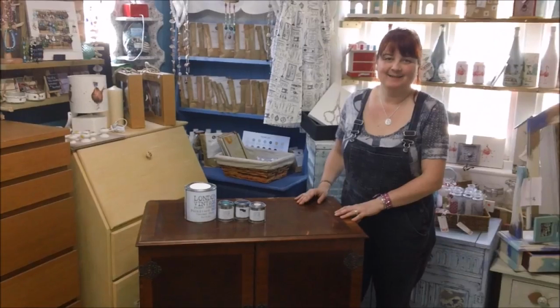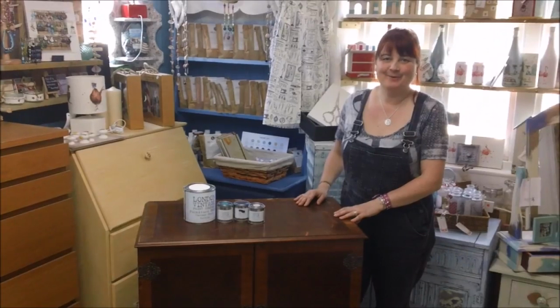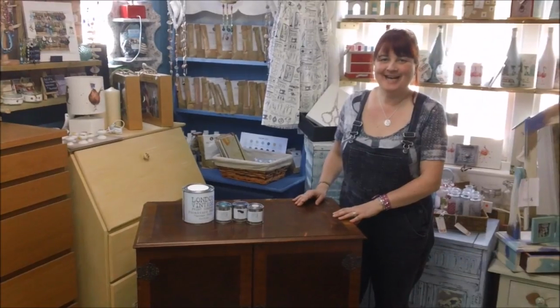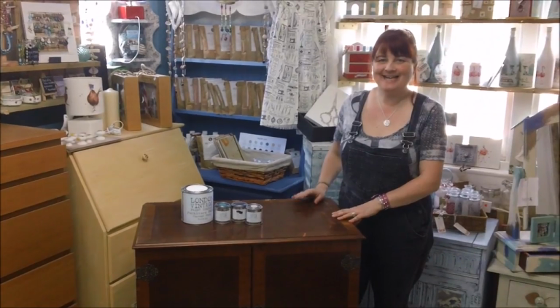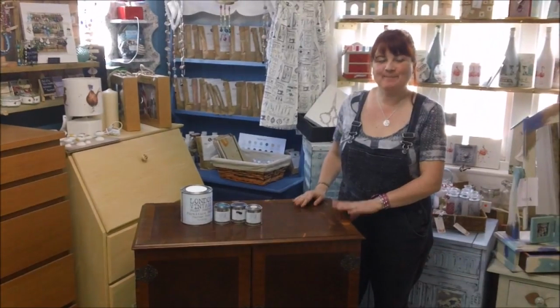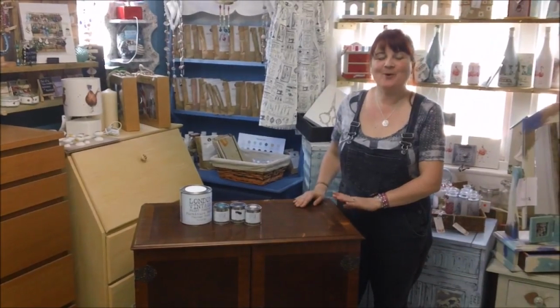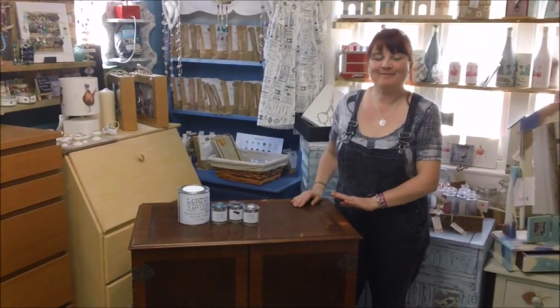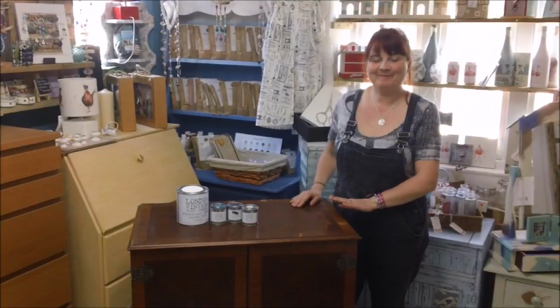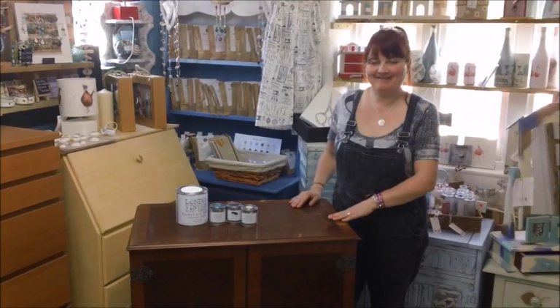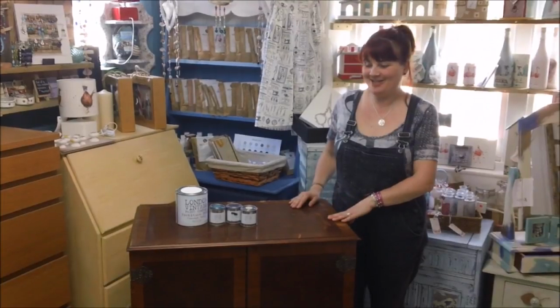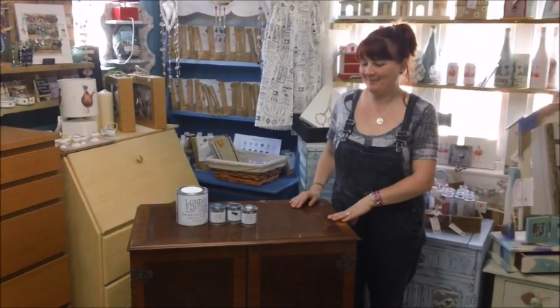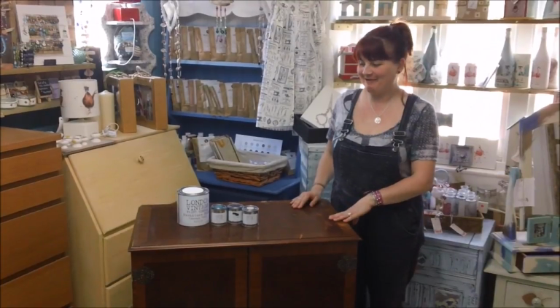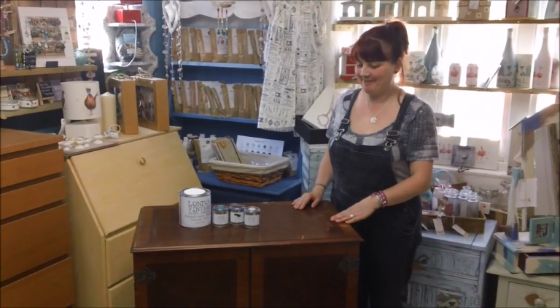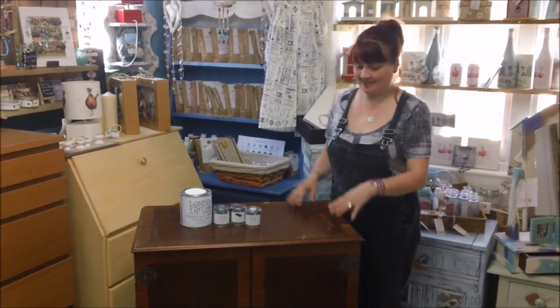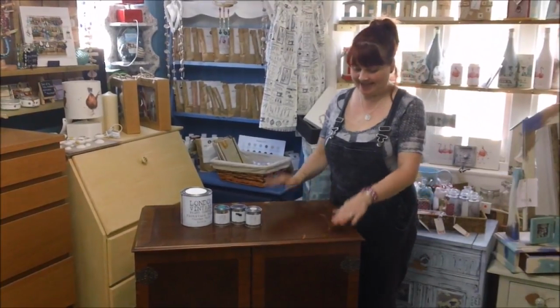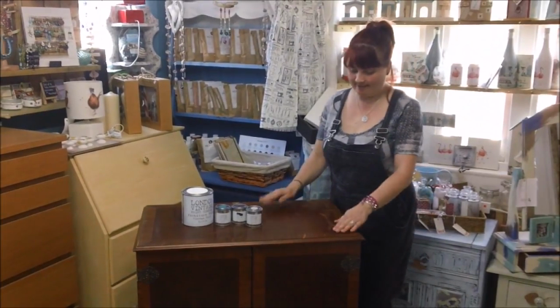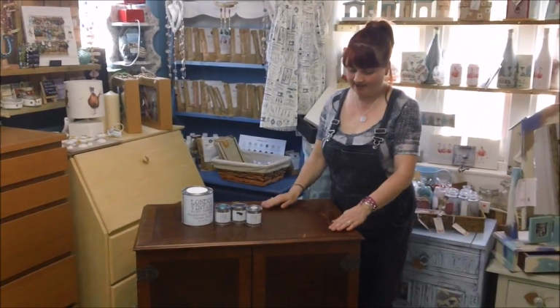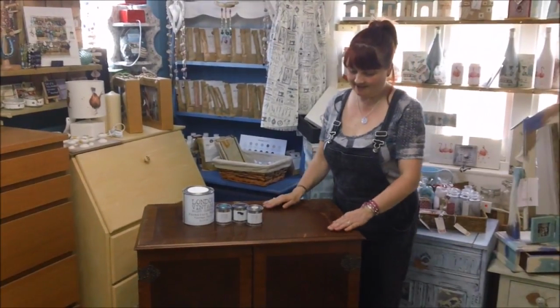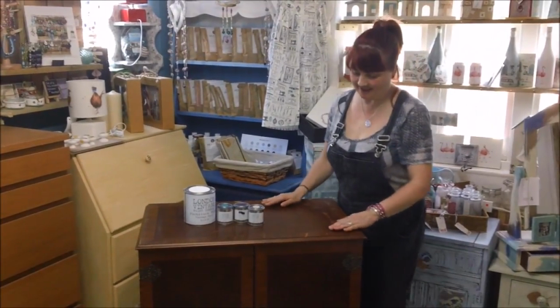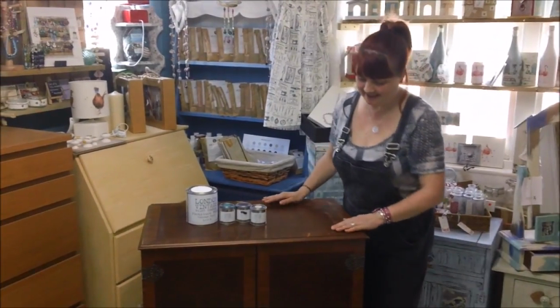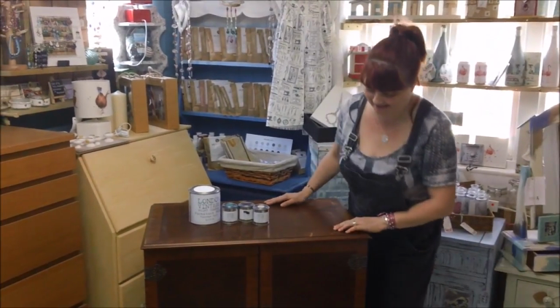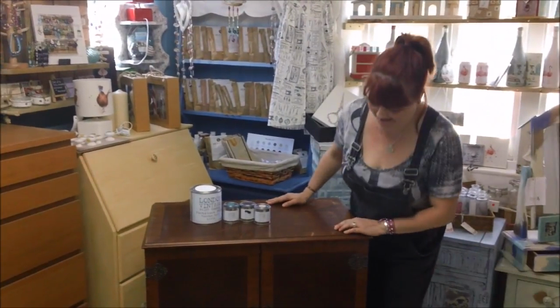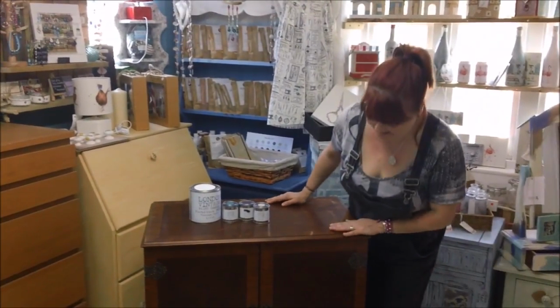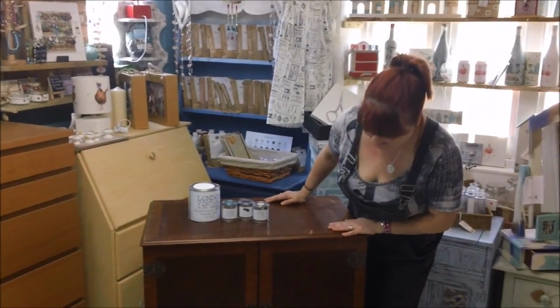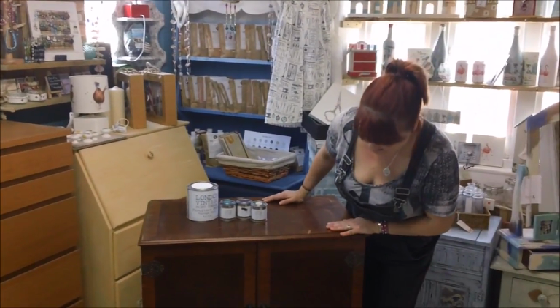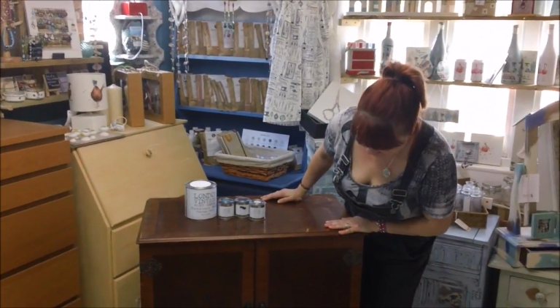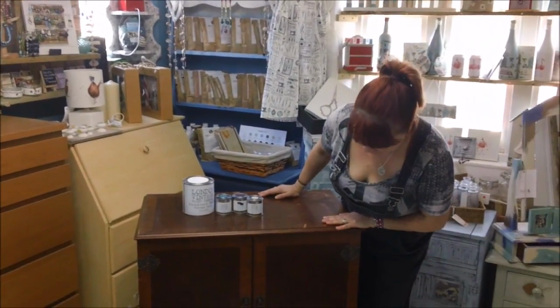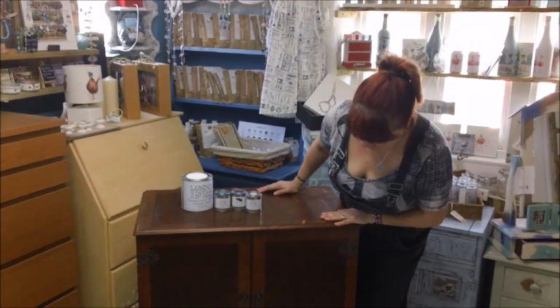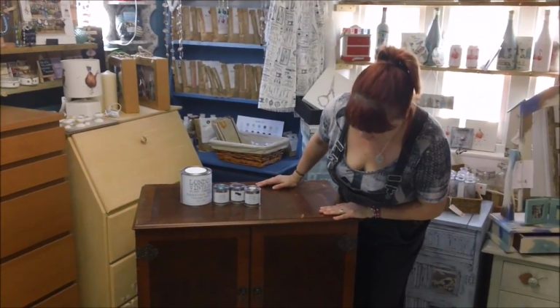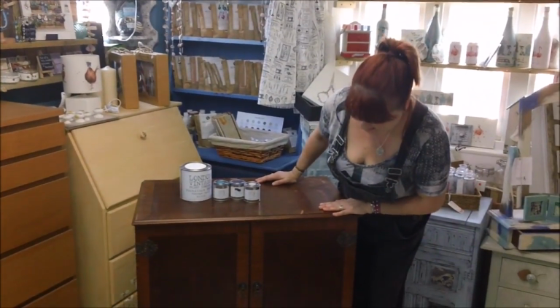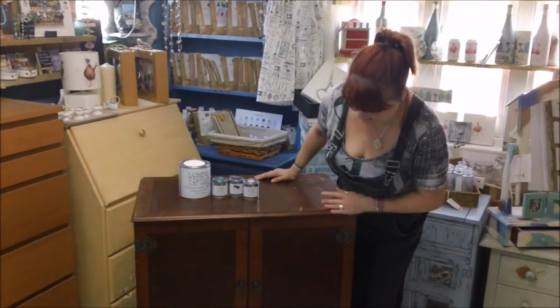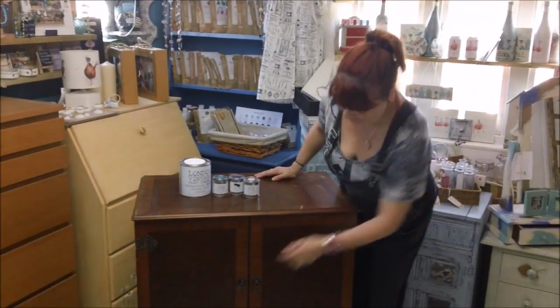Morning, it's Paula from Firmishy Comporium and today we're going to do this fantastic TV cabinet.